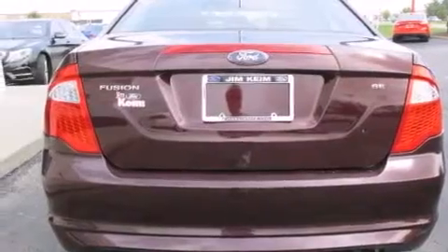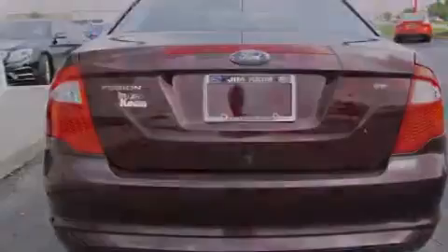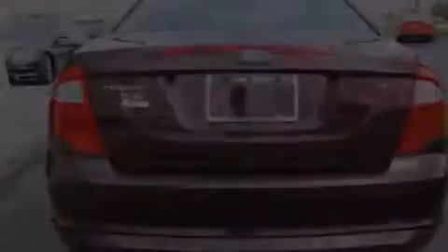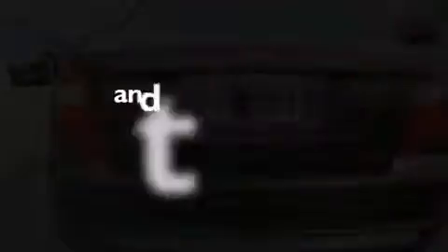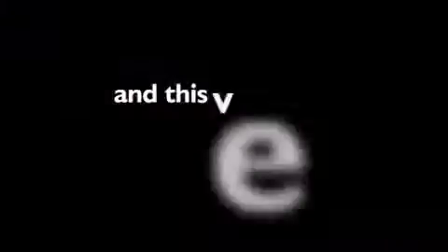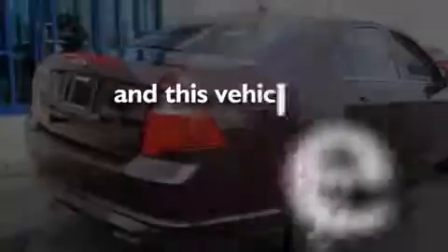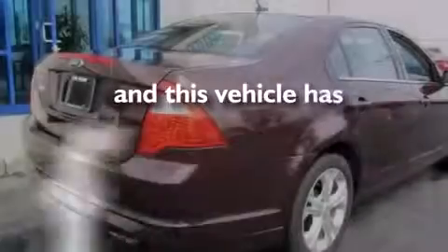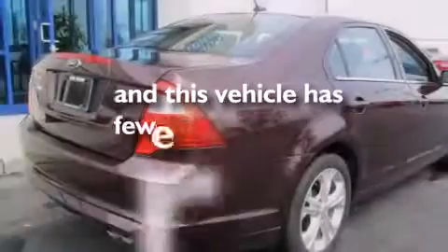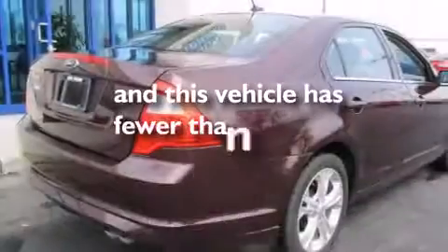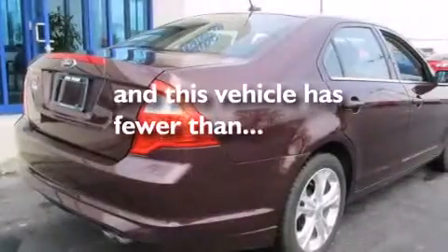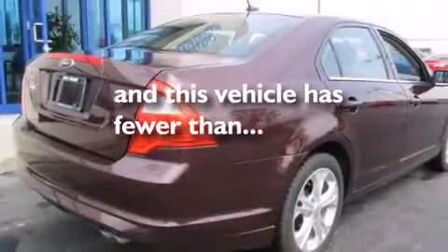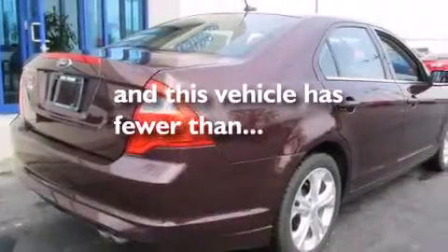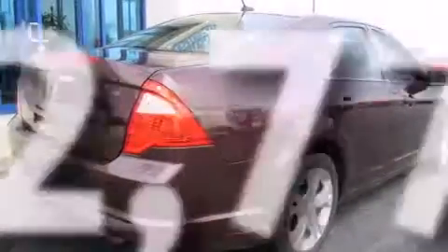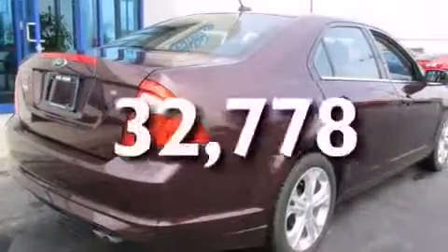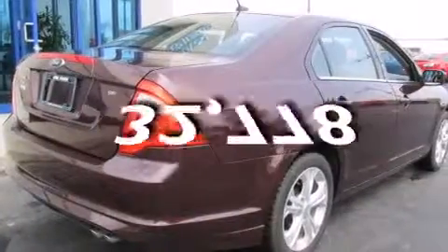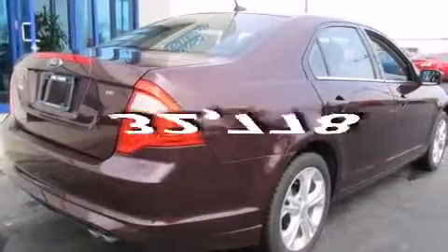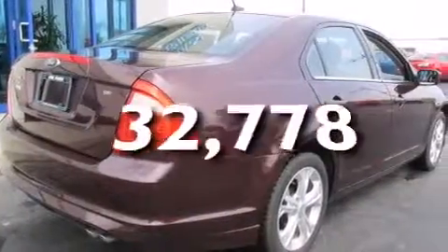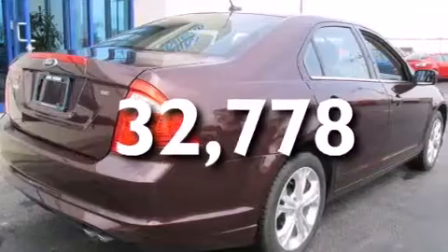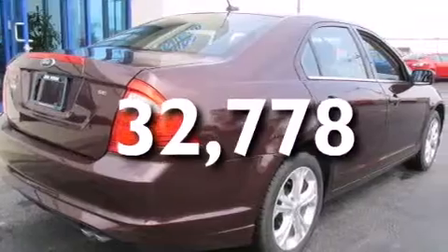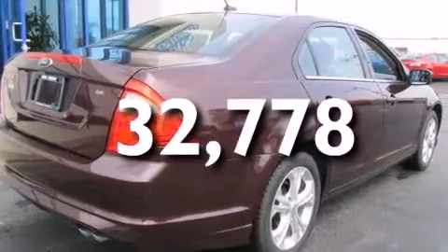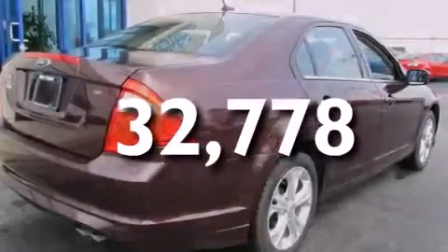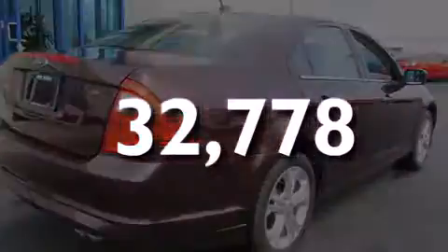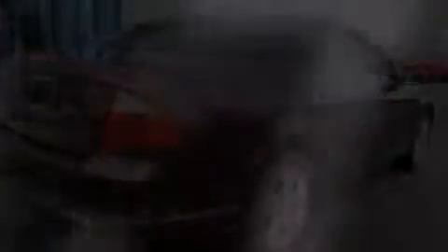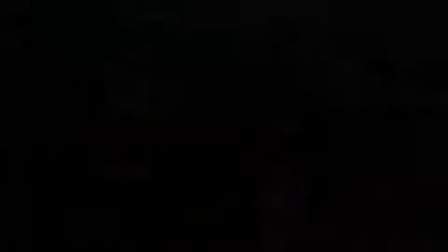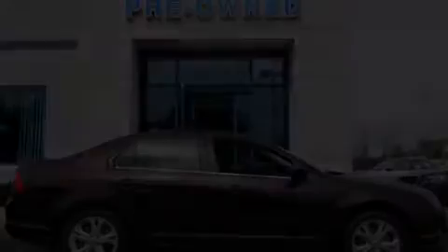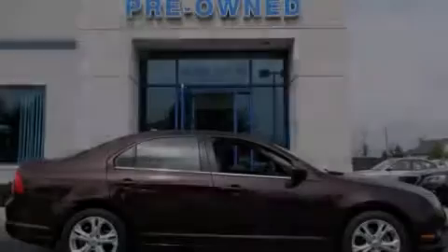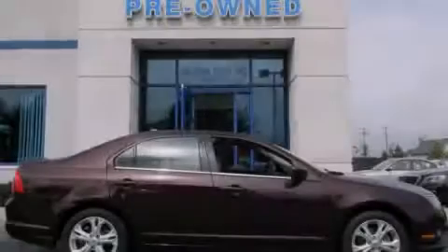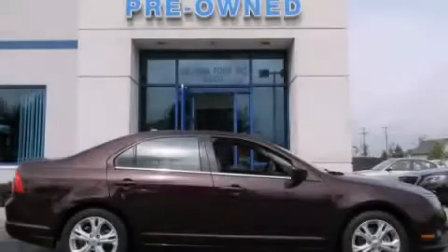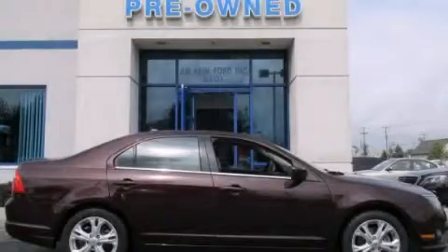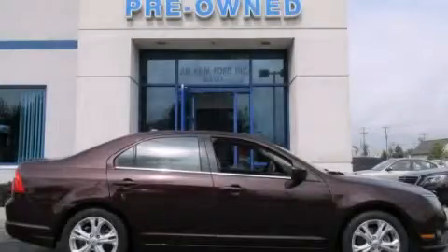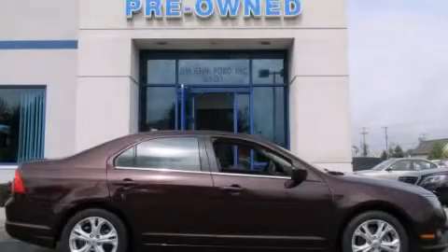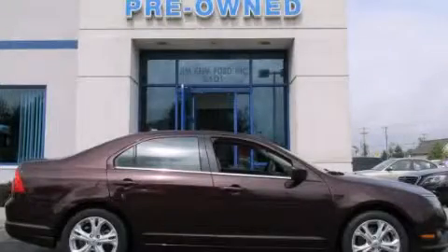This vehicle has less than 33,000 miles. Call now to find out how you can own this breathtaking automobile.